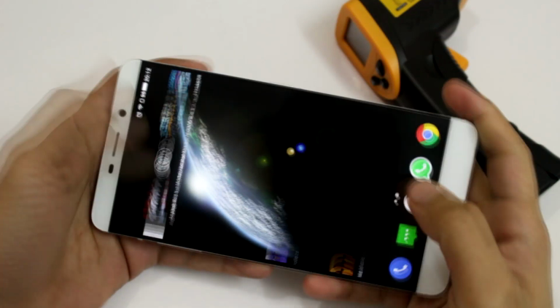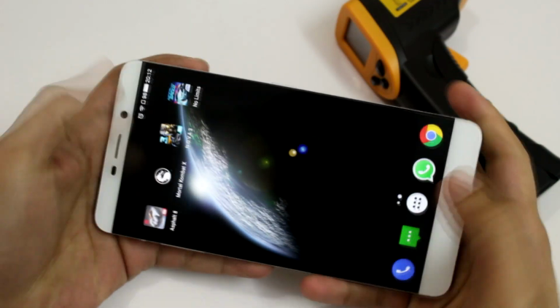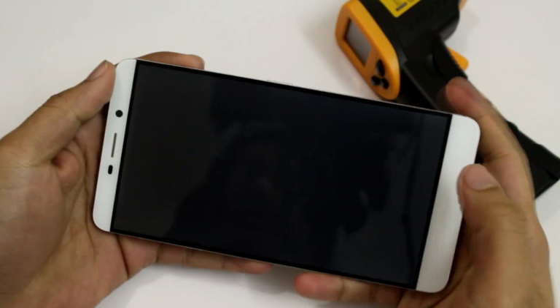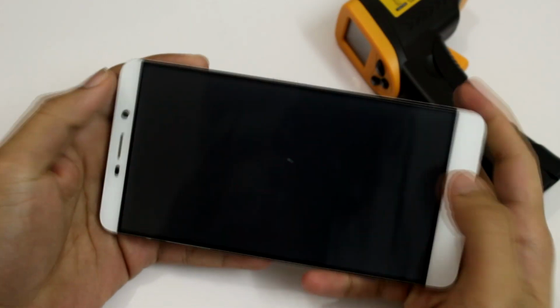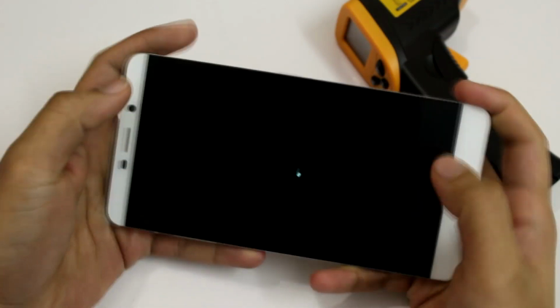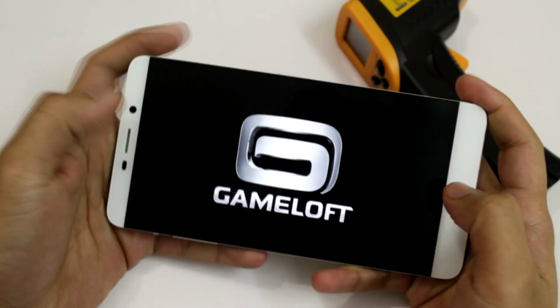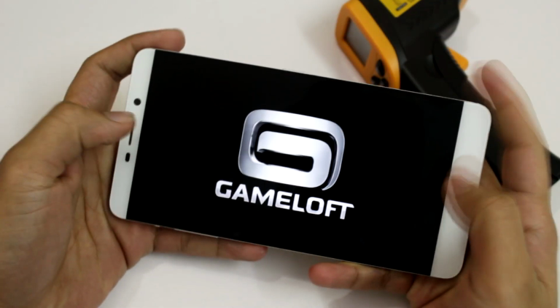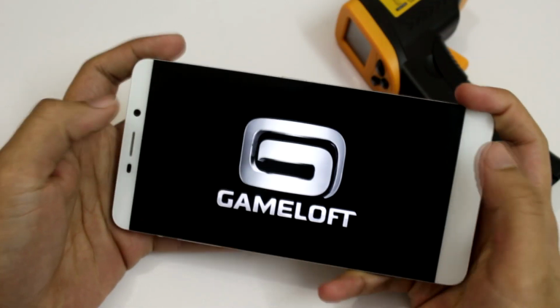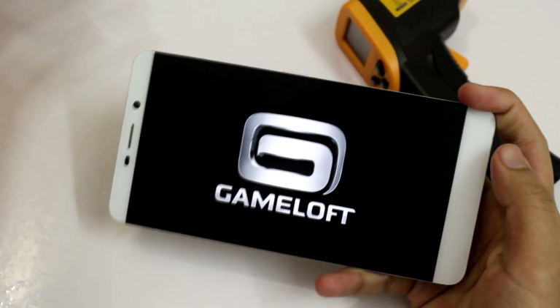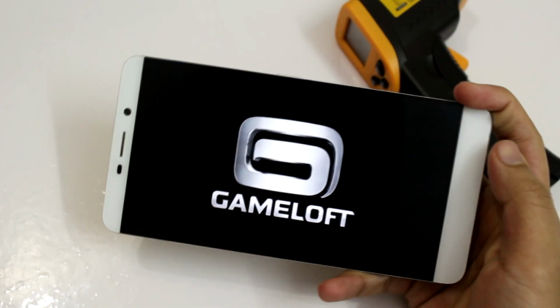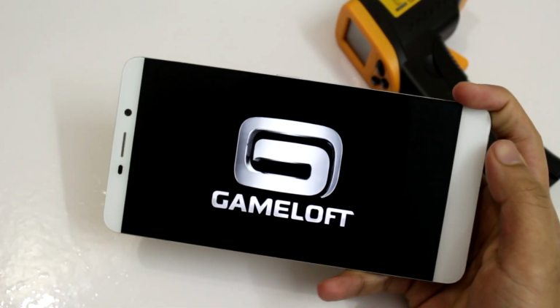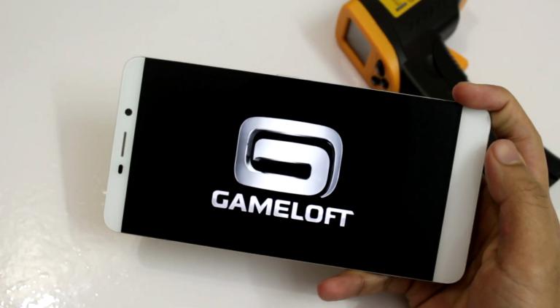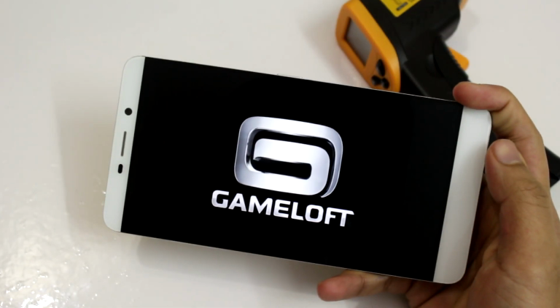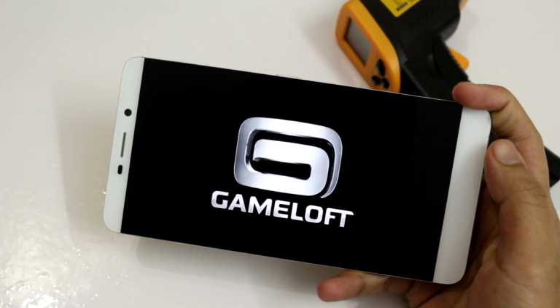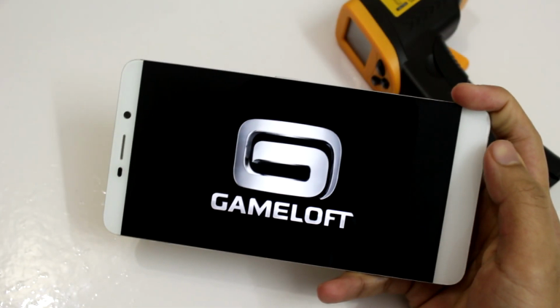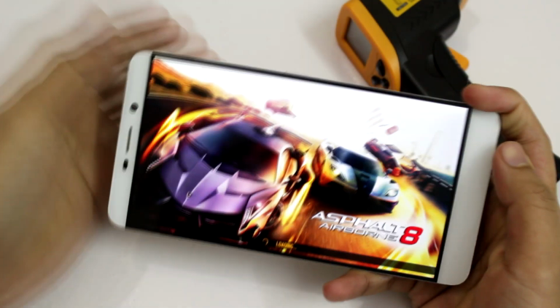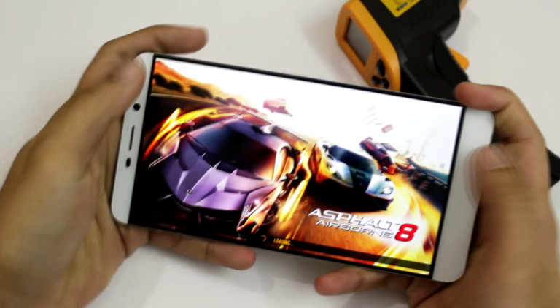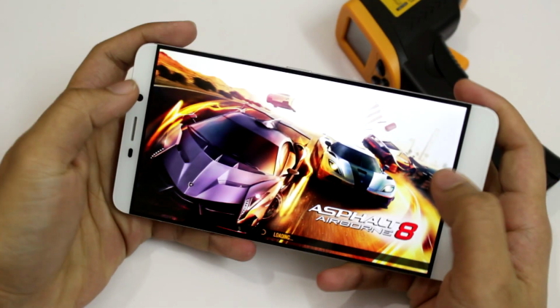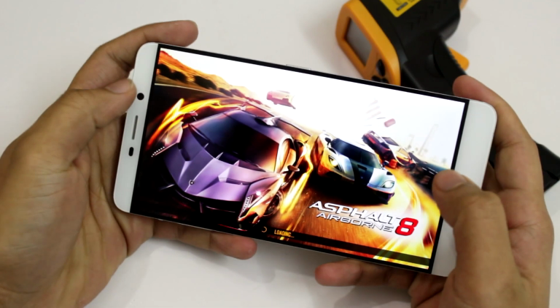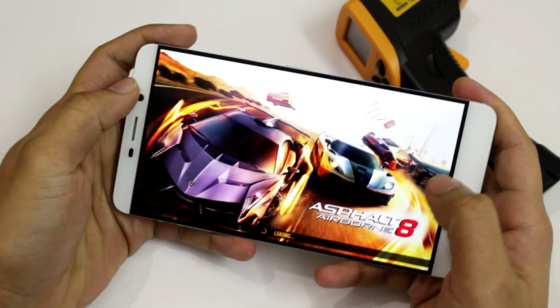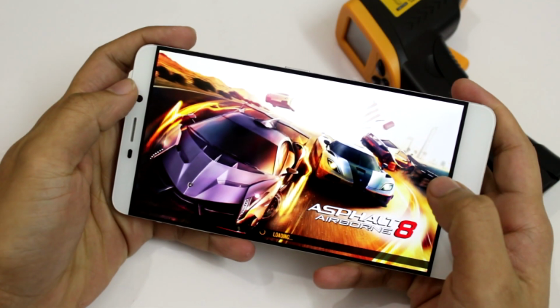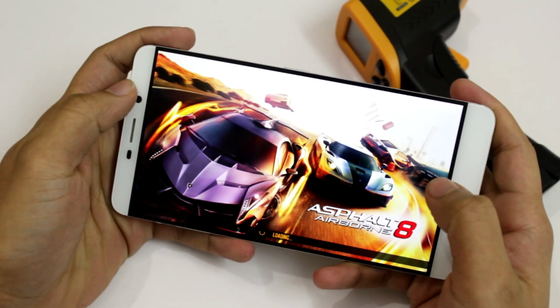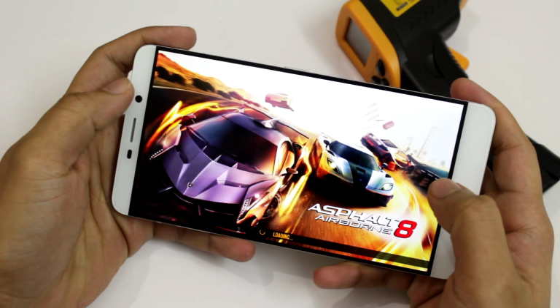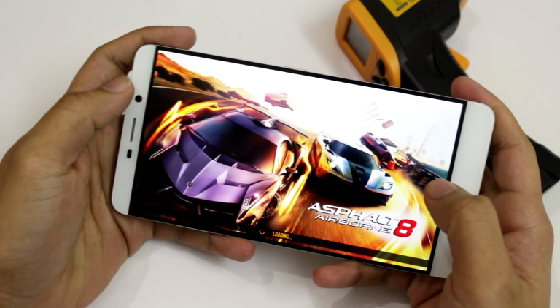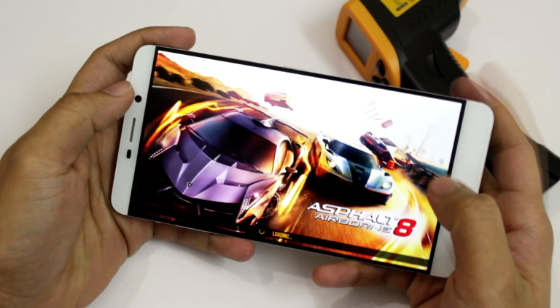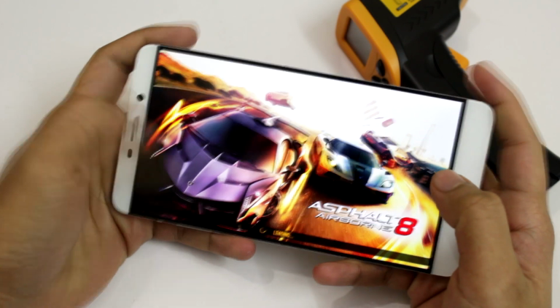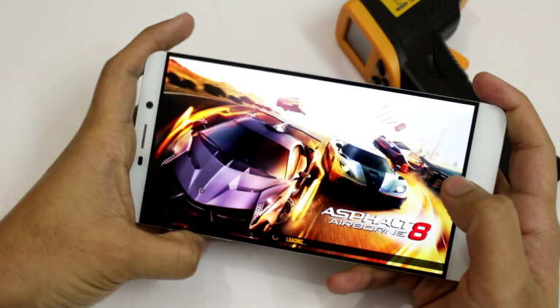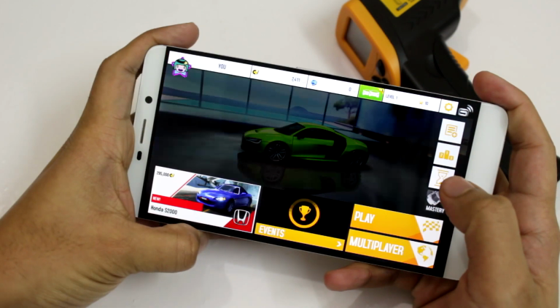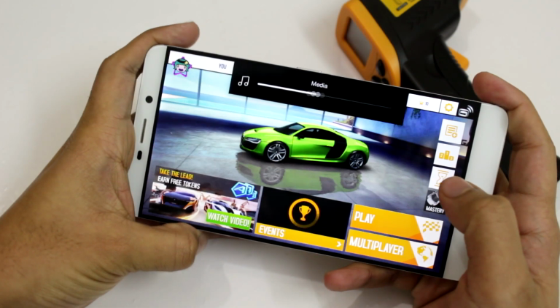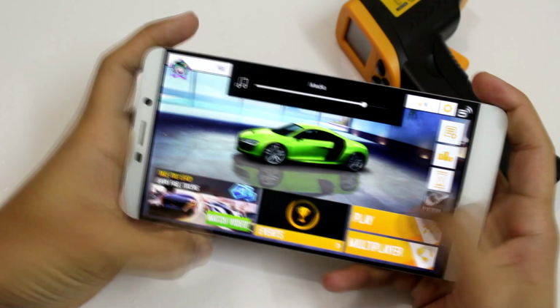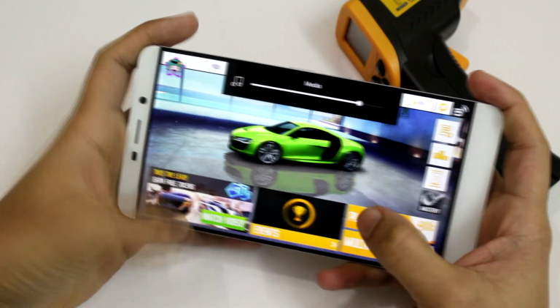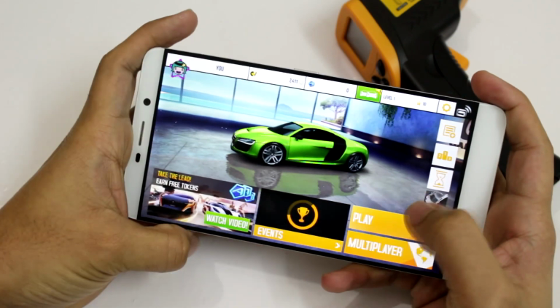Kicking off the gaming list is the all-time favourite Asphalt 8. The game will be played at high graphics settings.